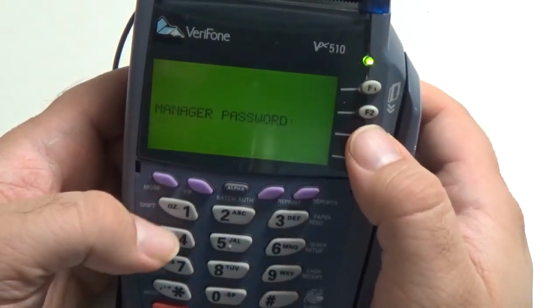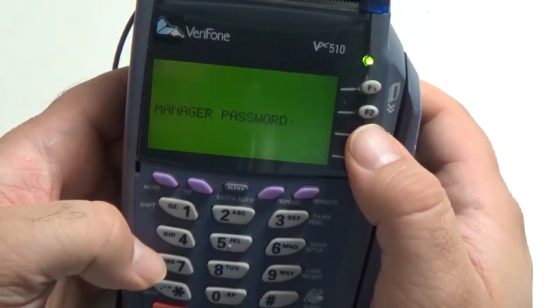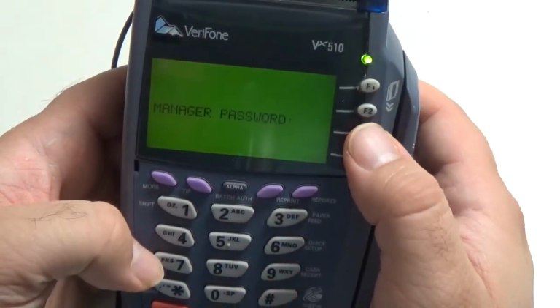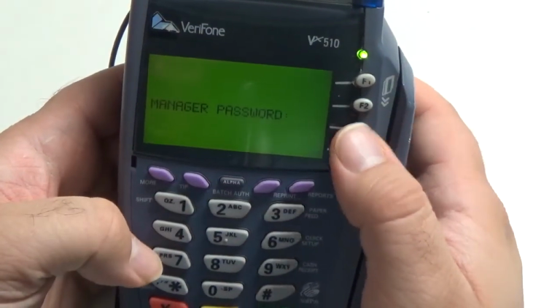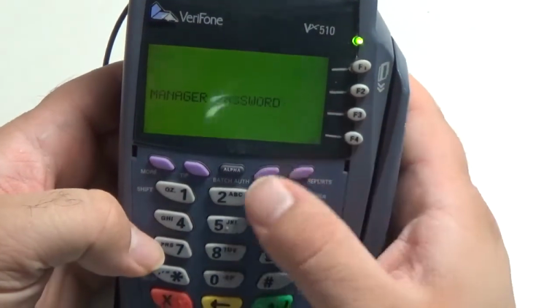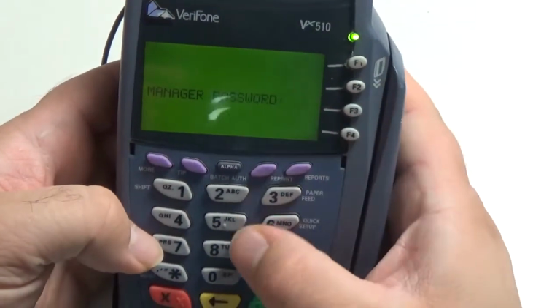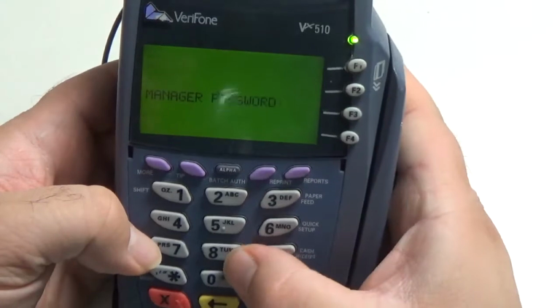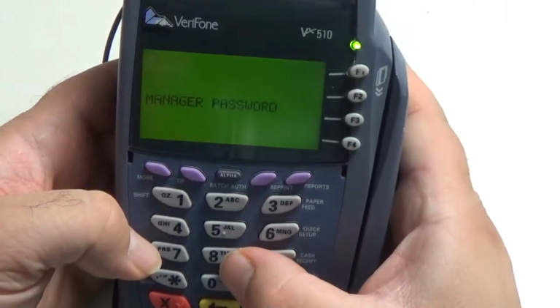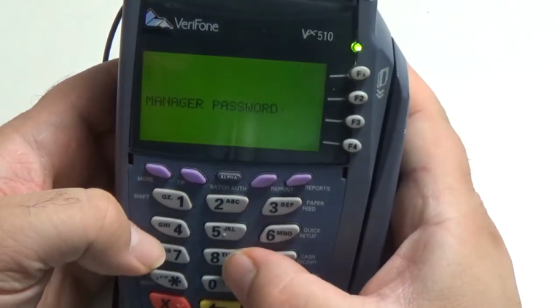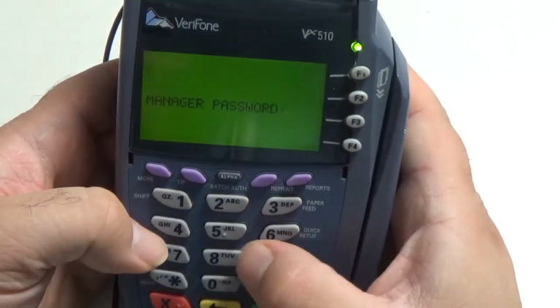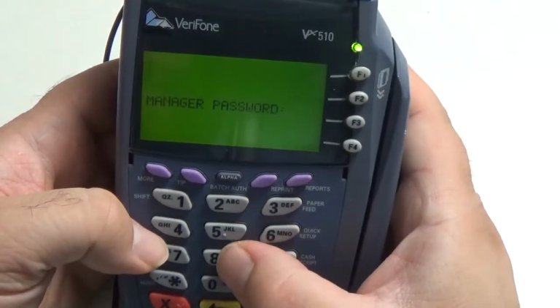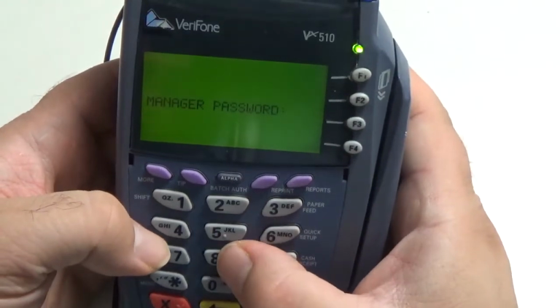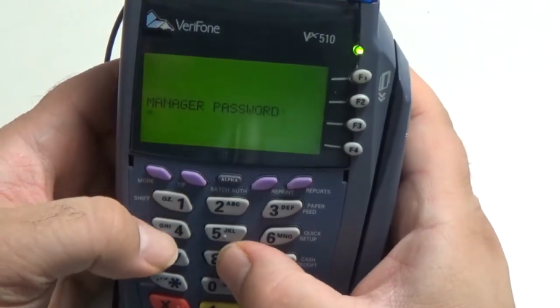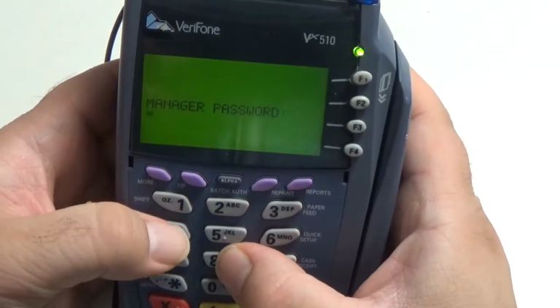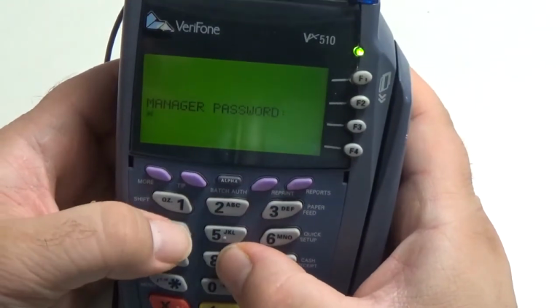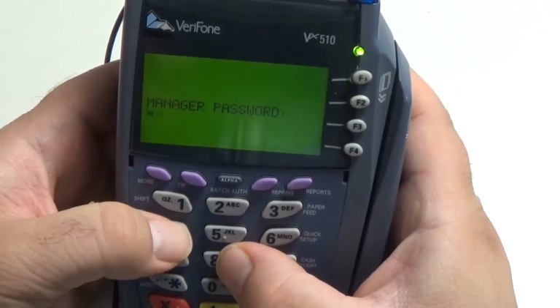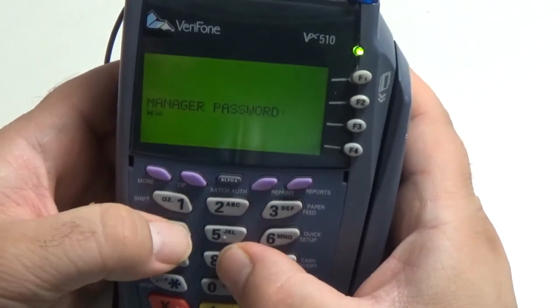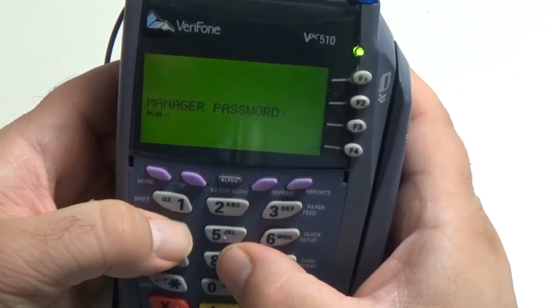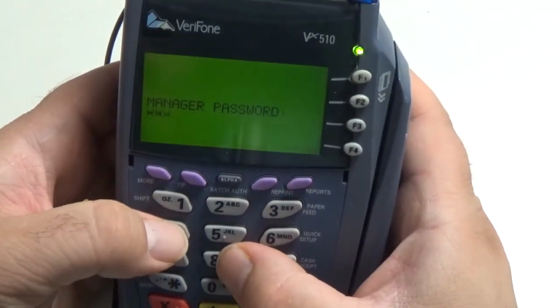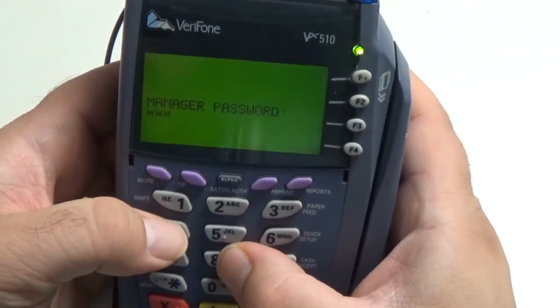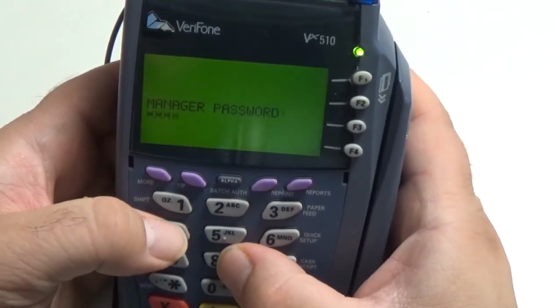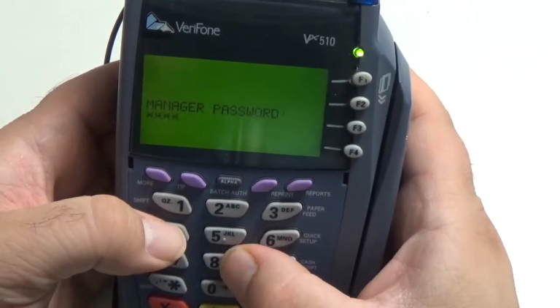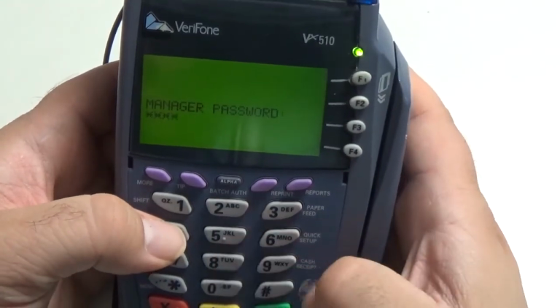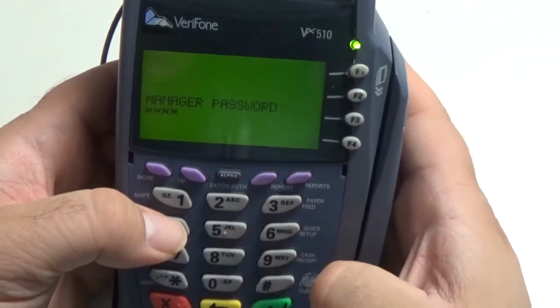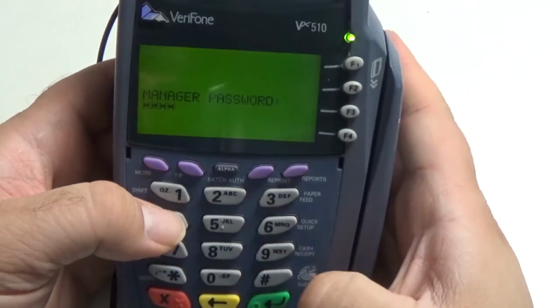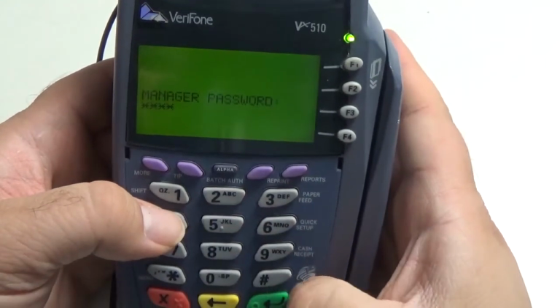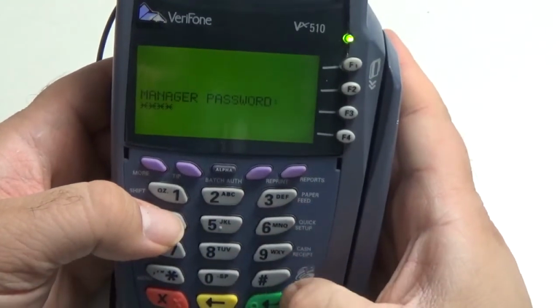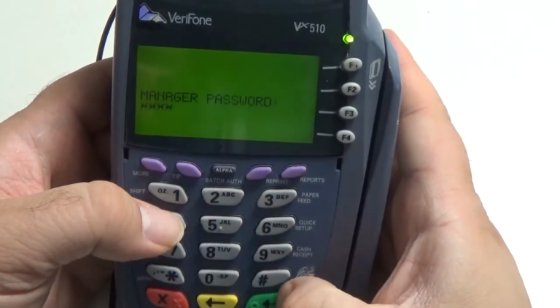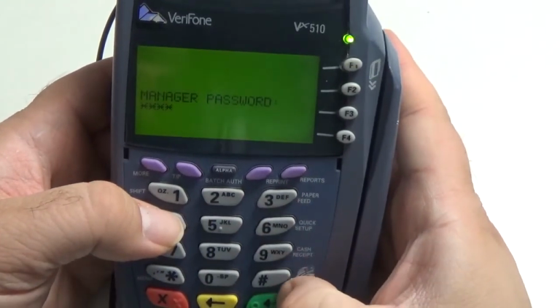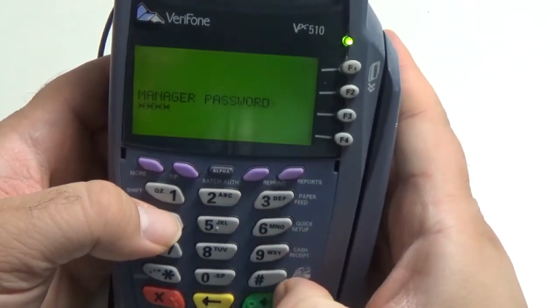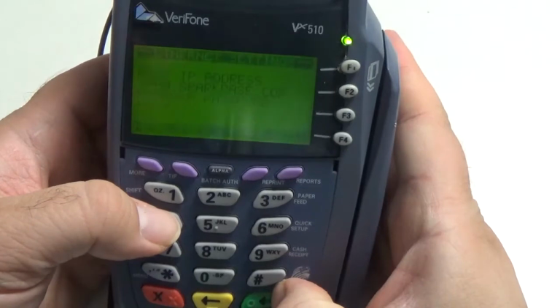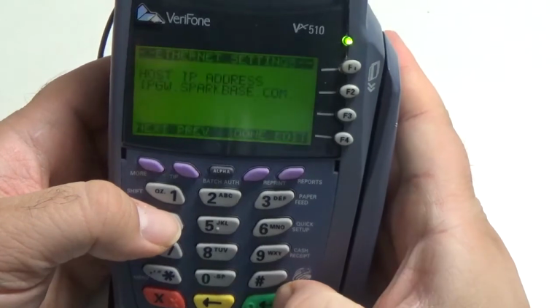So now let's go to Manager Passport. This is generally 8448. Let's go ahead and hit Enter.